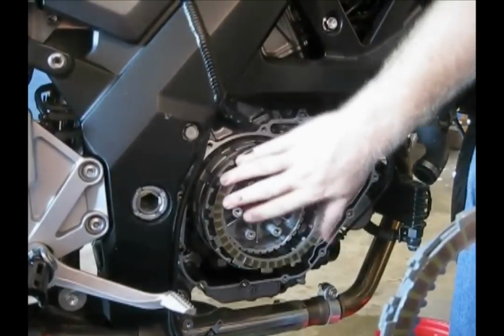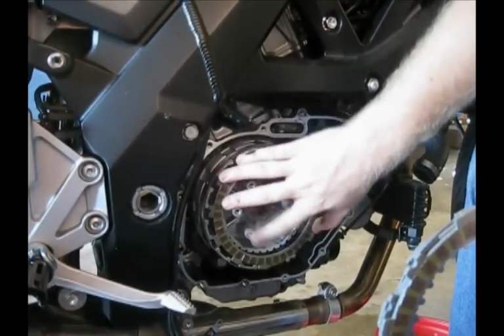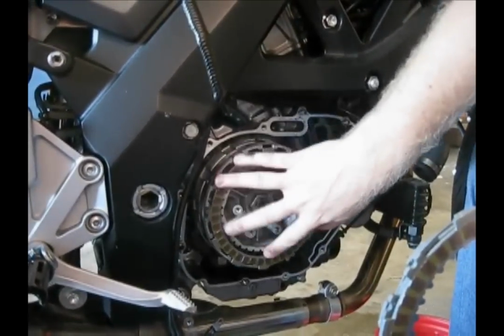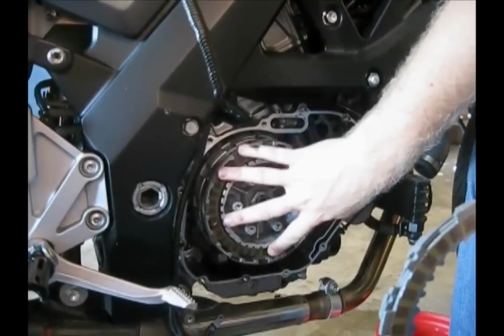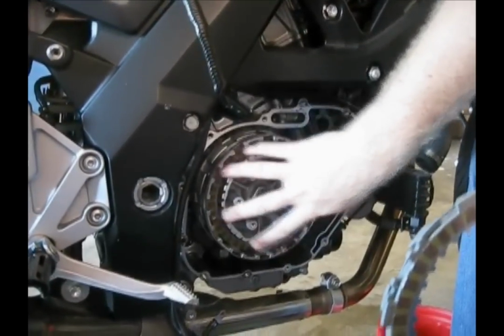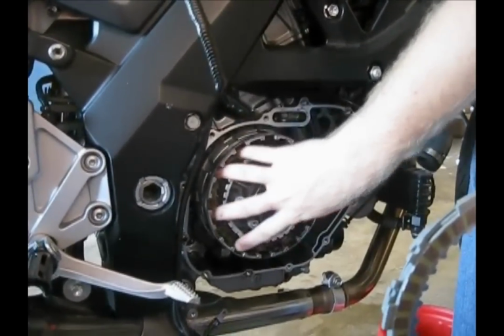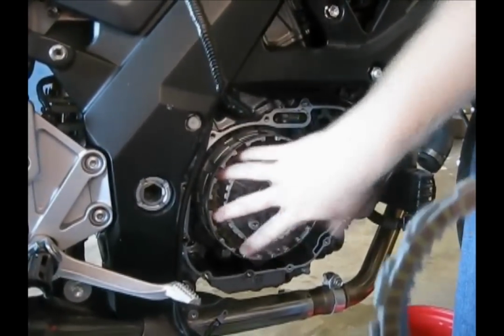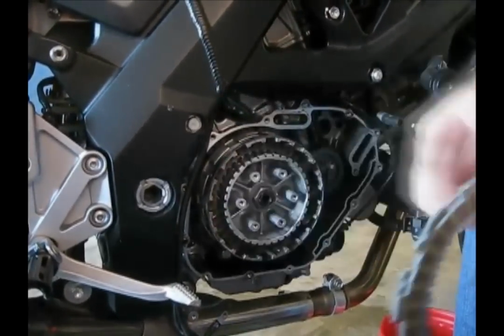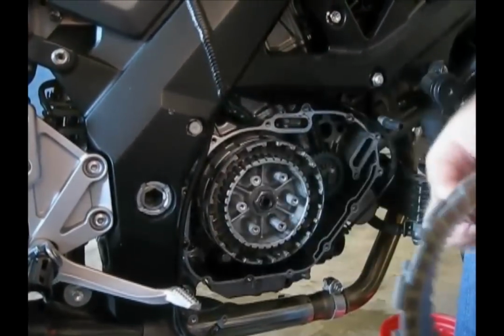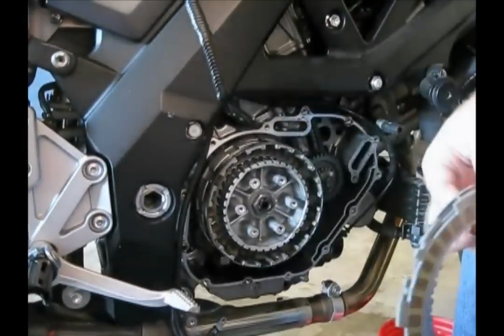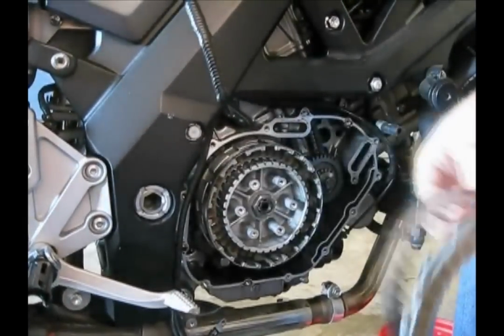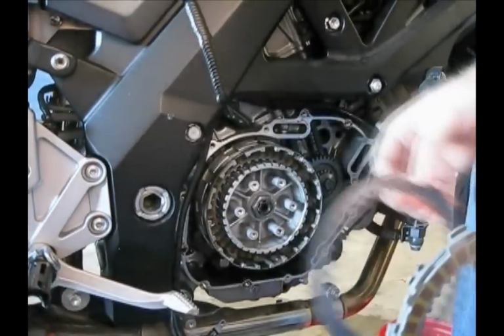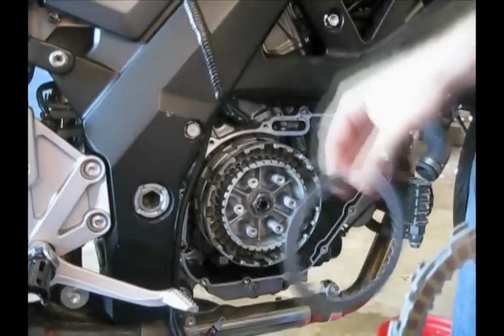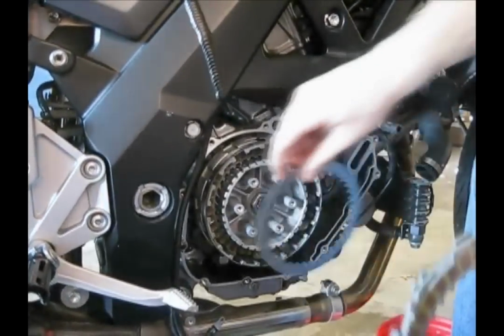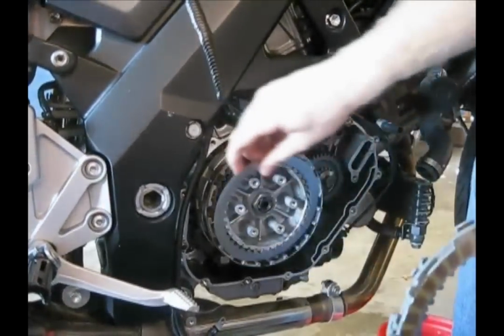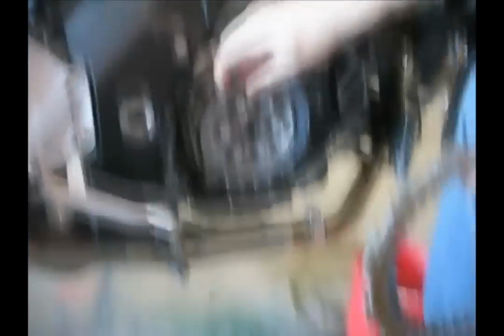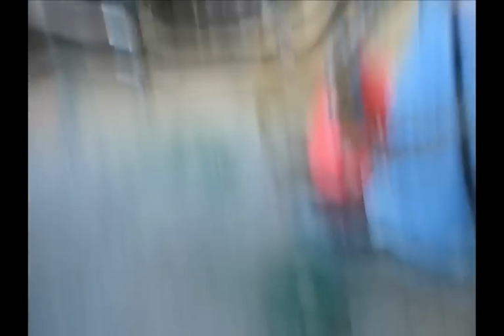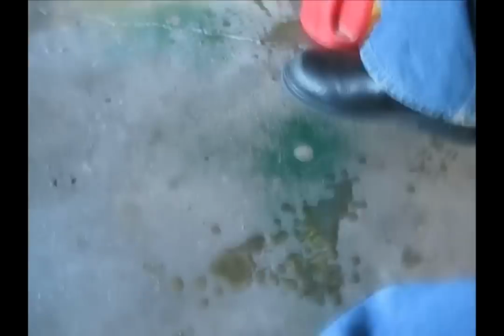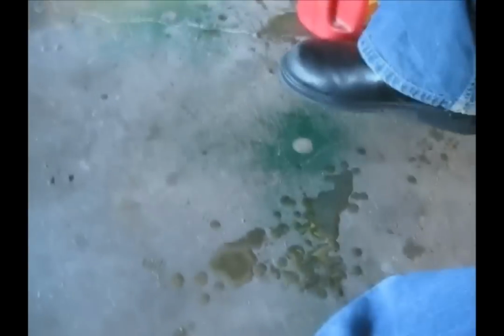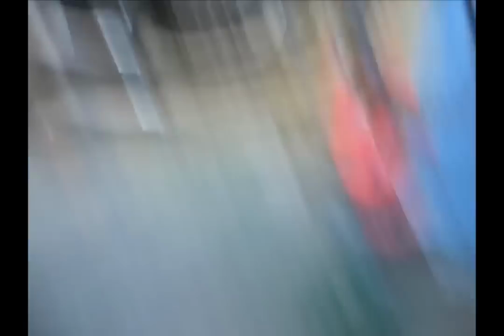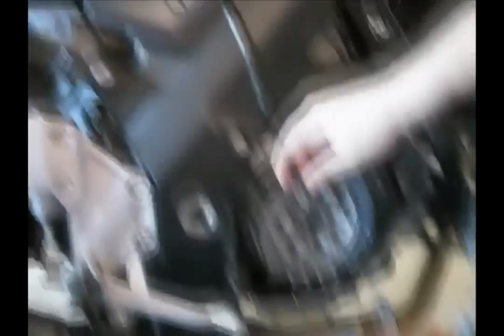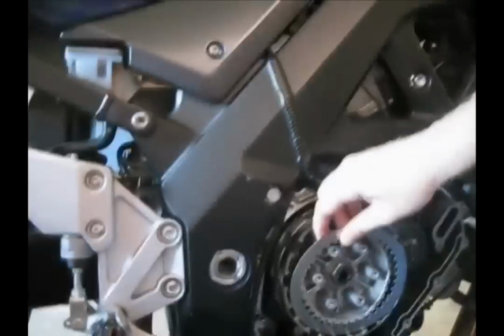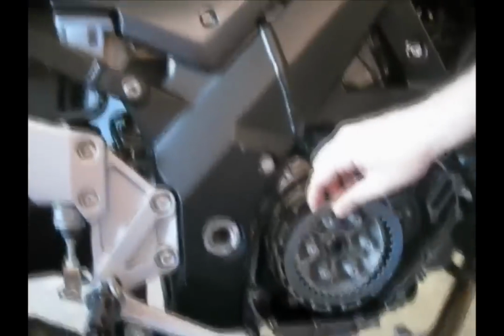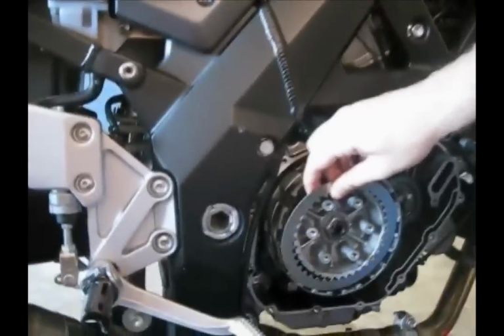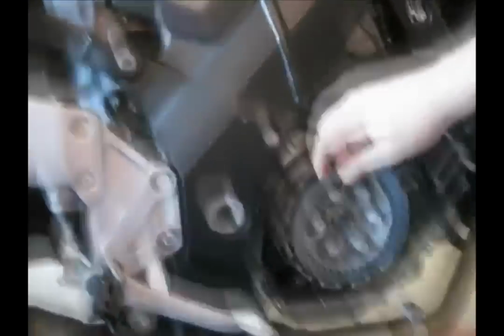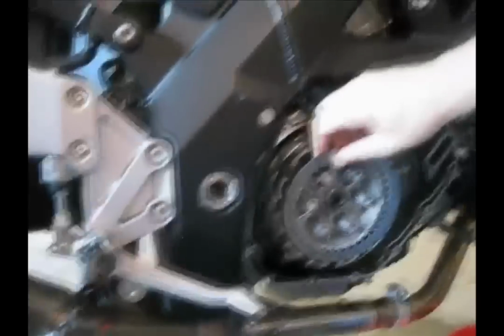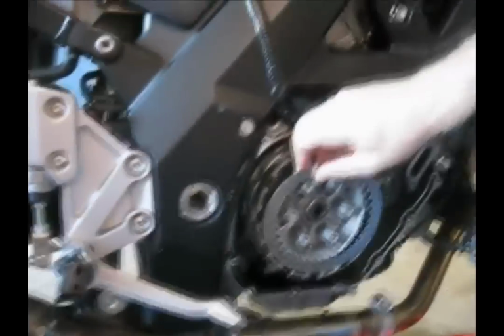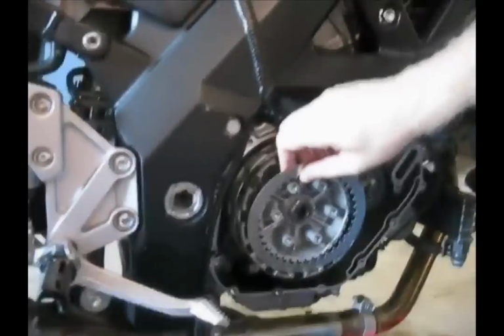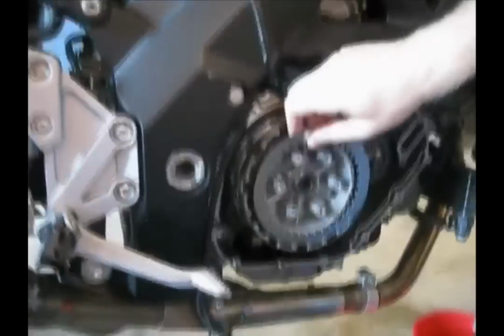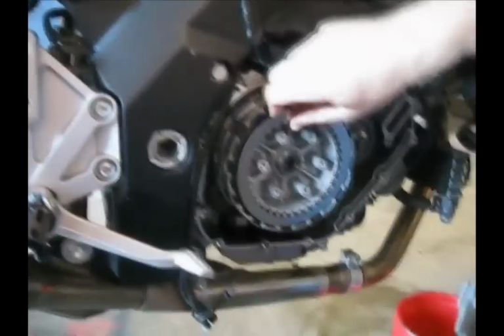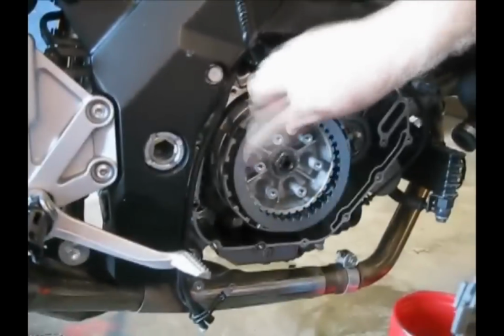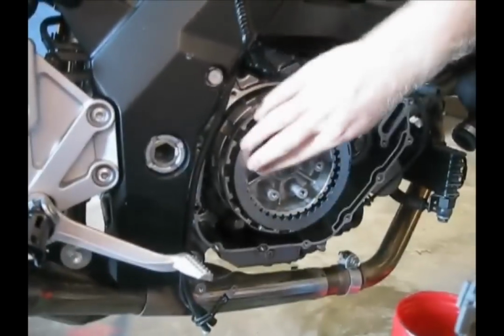As you can see, these things are still very well drenched in oil, dripping all over the floor, which is good. You want to make sure that they're nice and wet when you reinstall them.